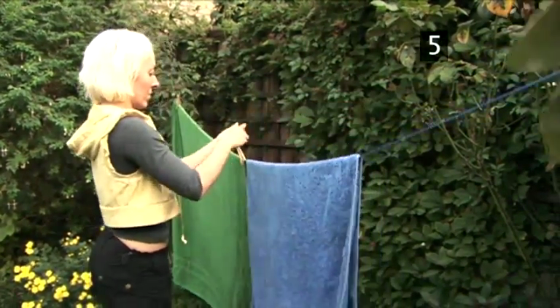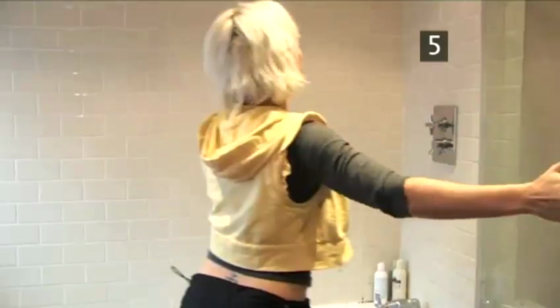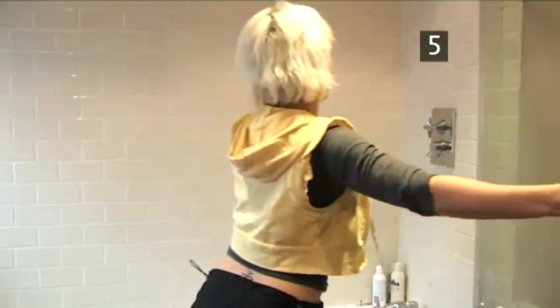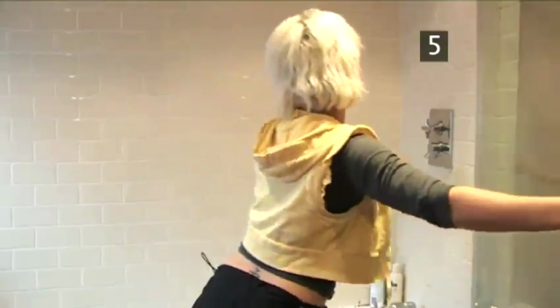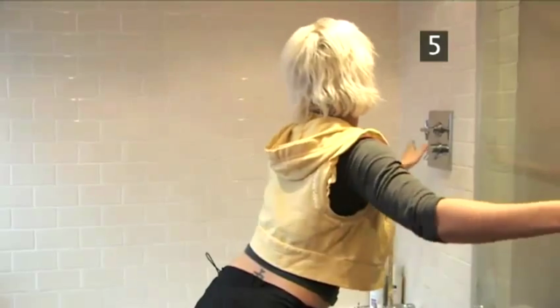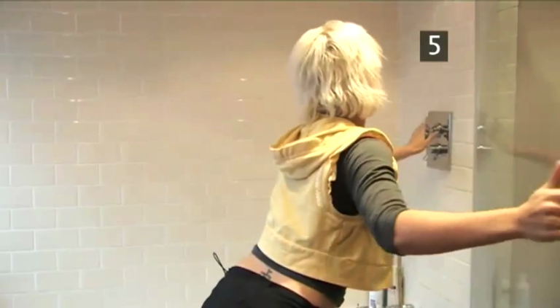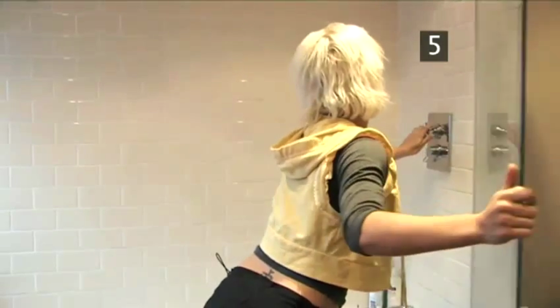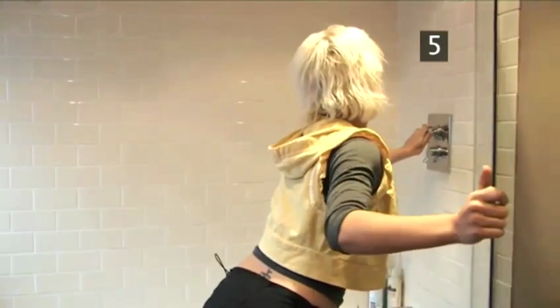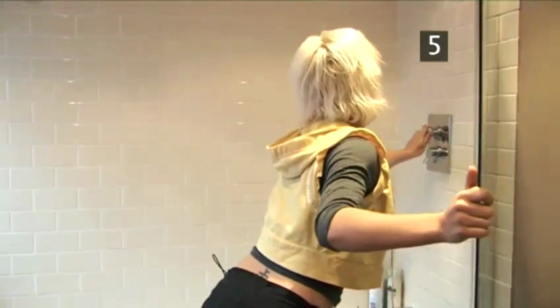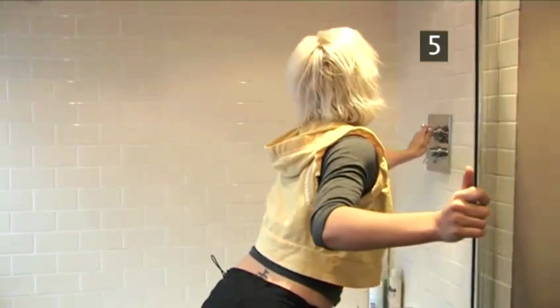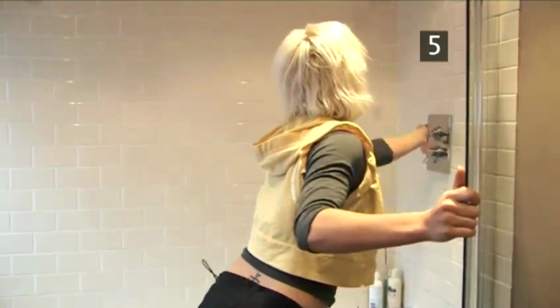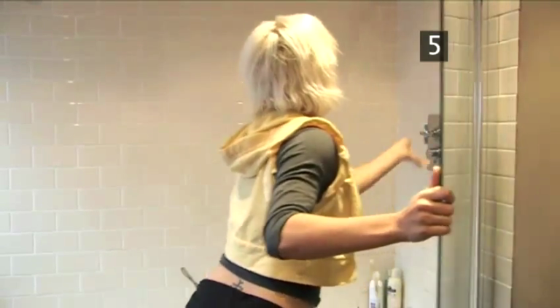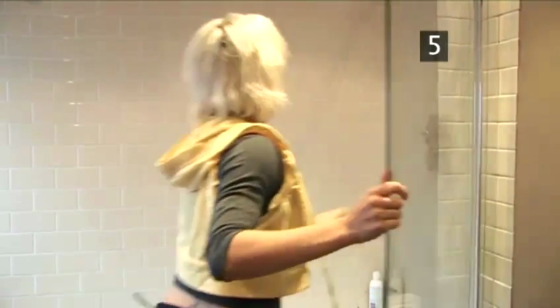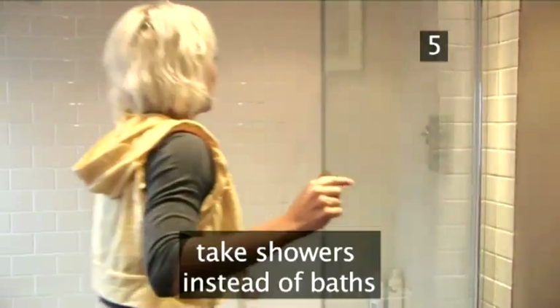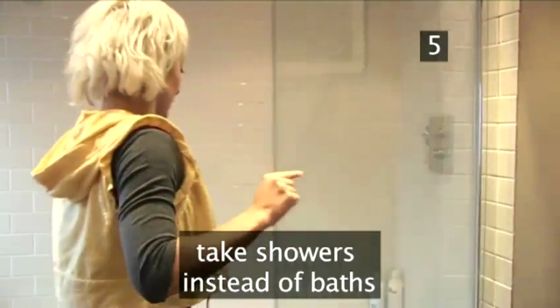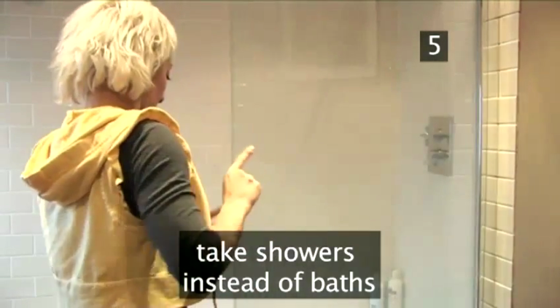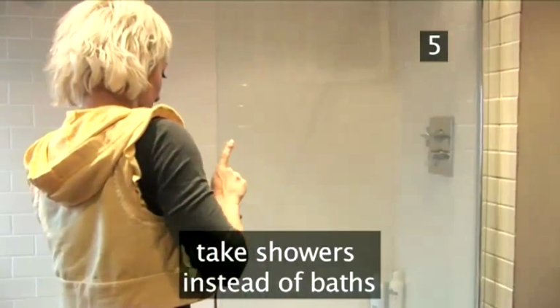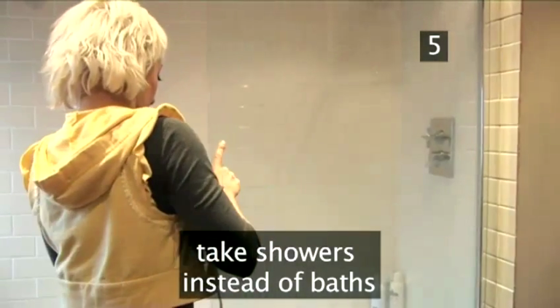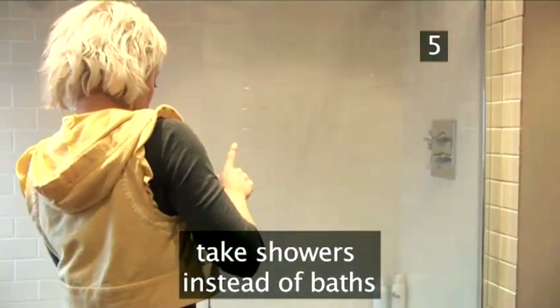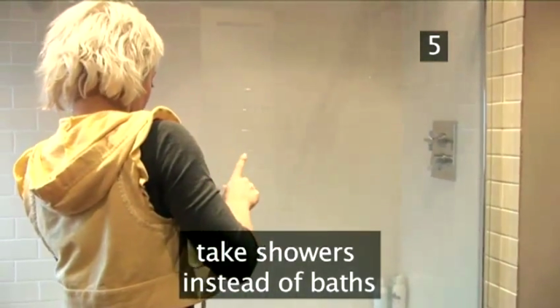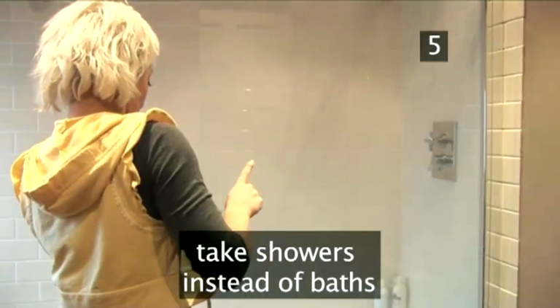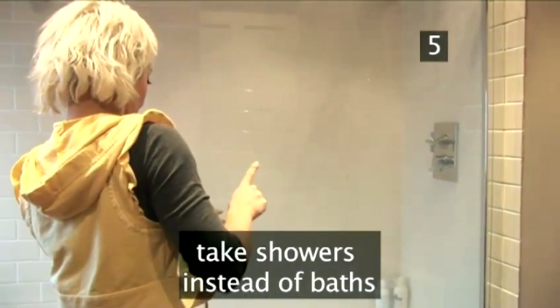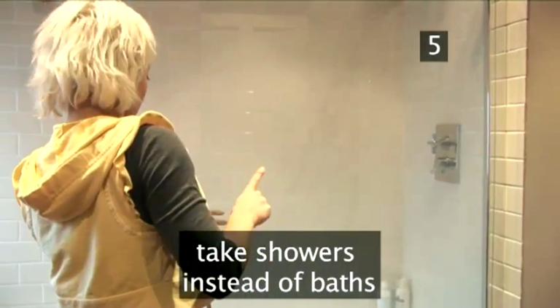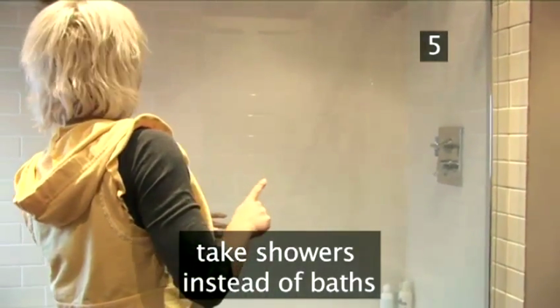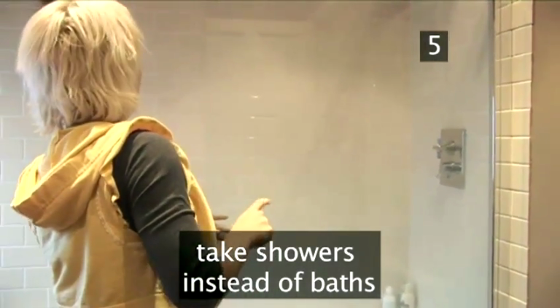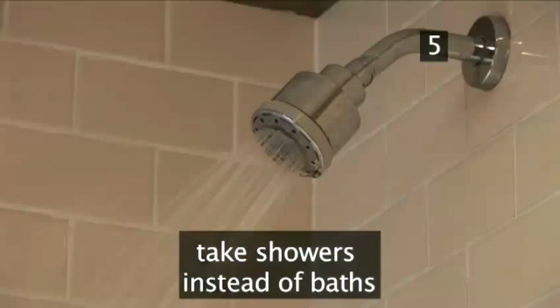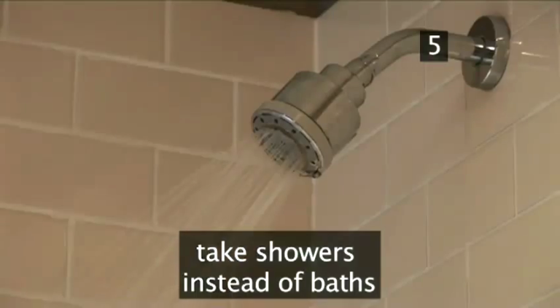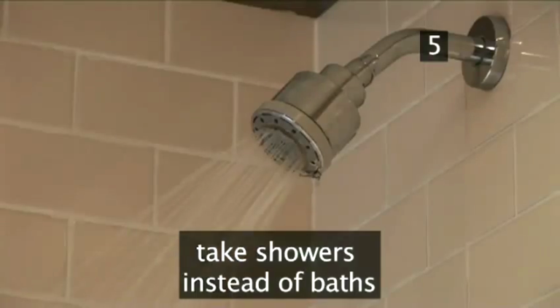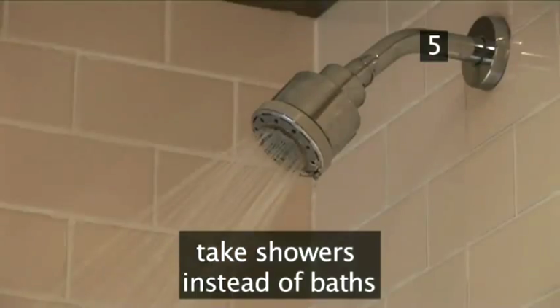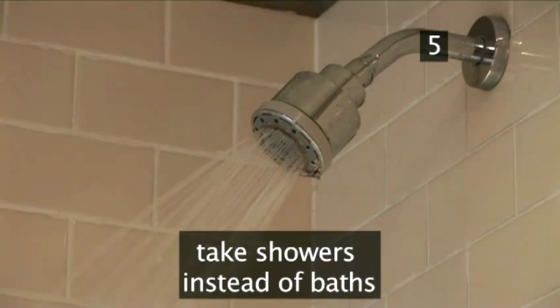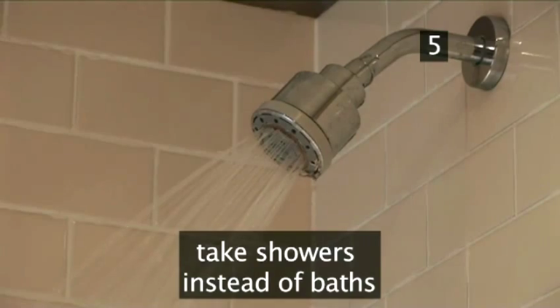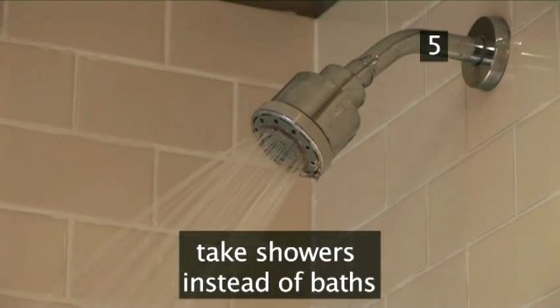Washing economically doesn't just apply to your clothes. Taking a shower instead of a bath uses around 50% less energy.